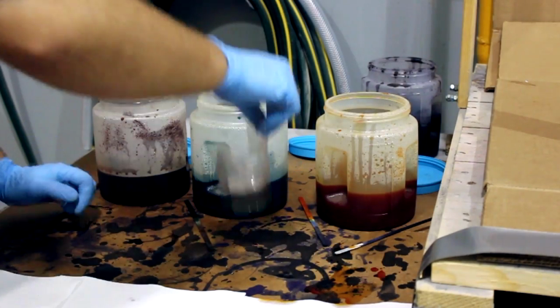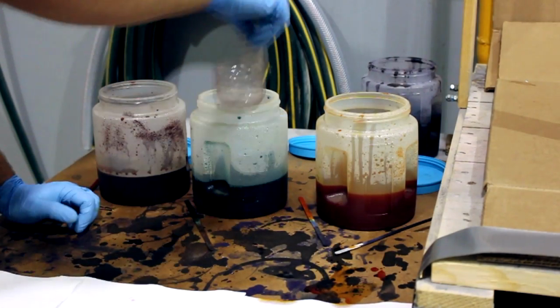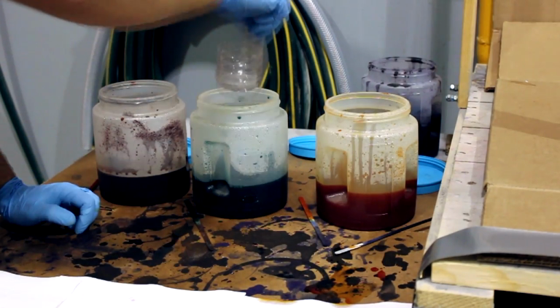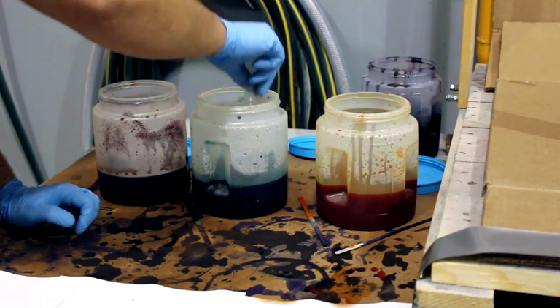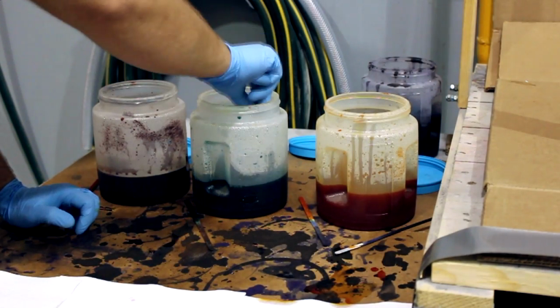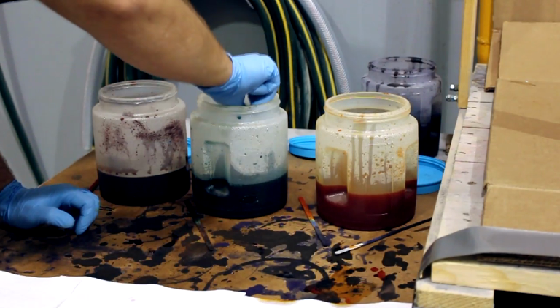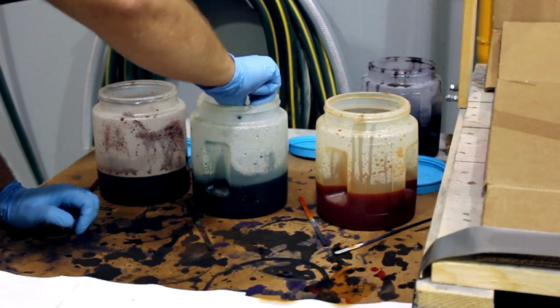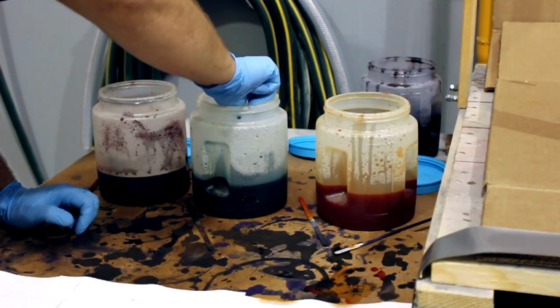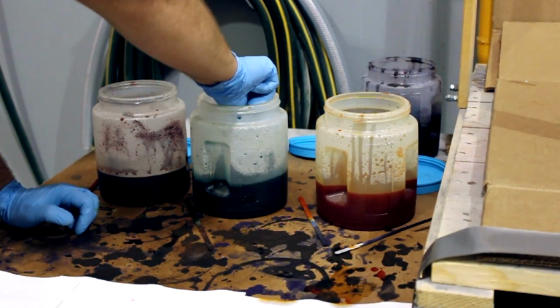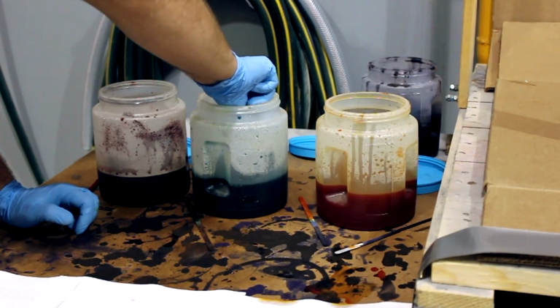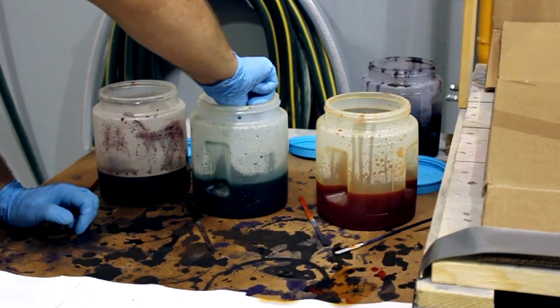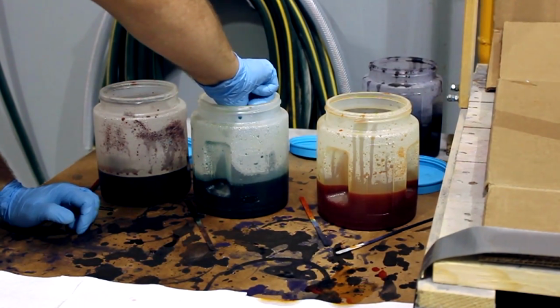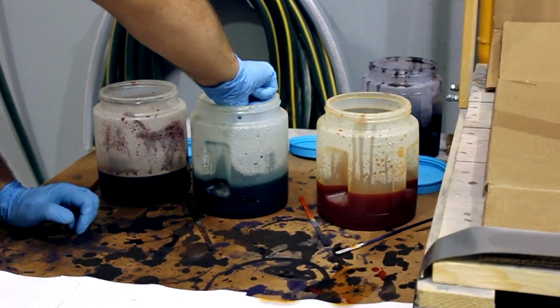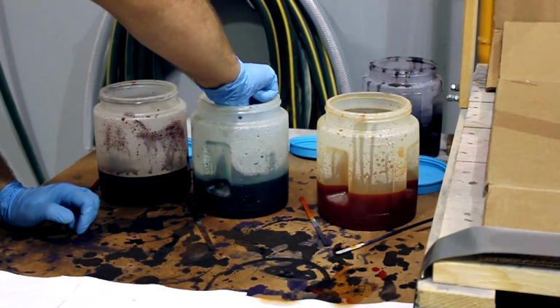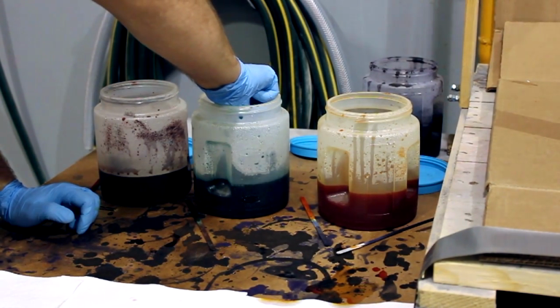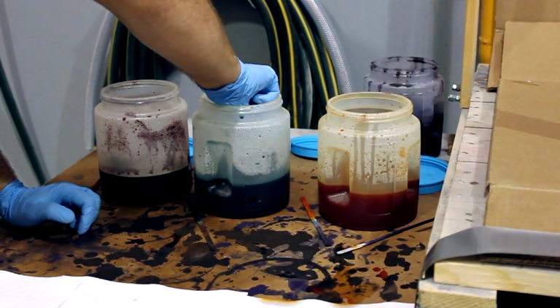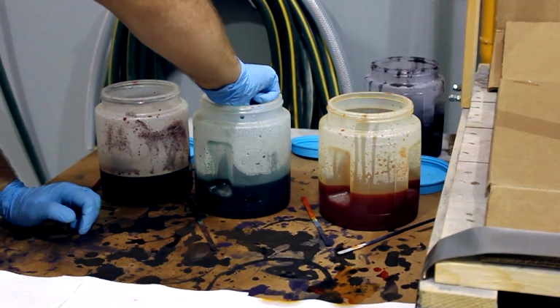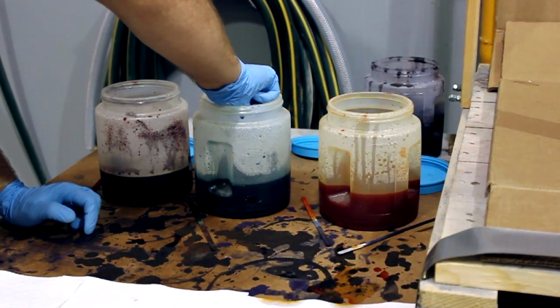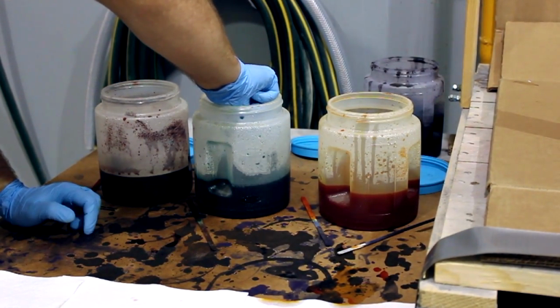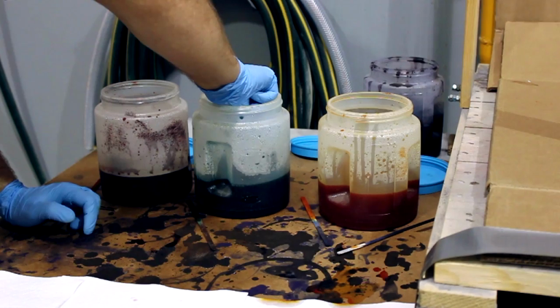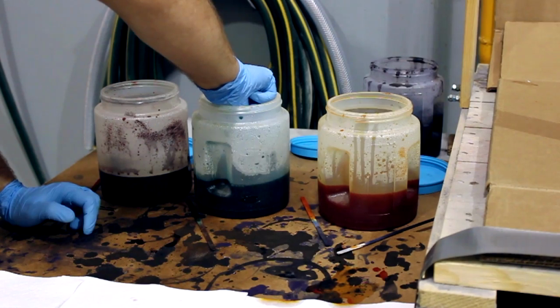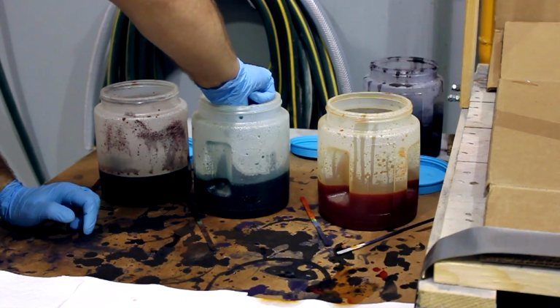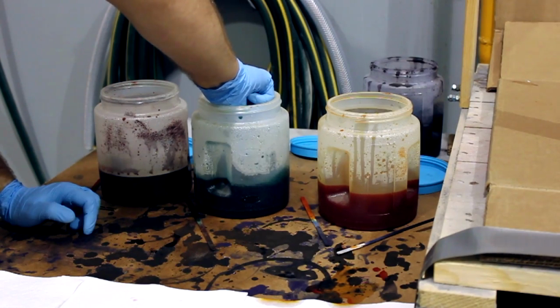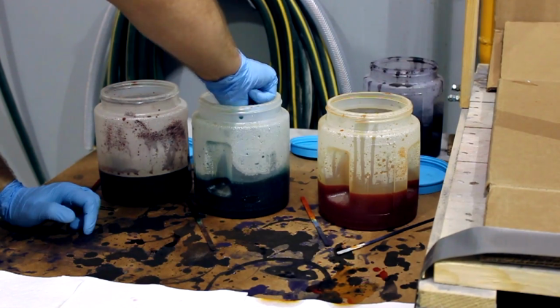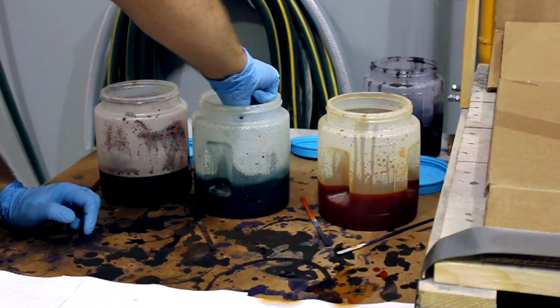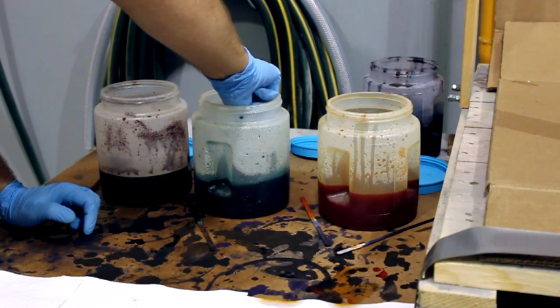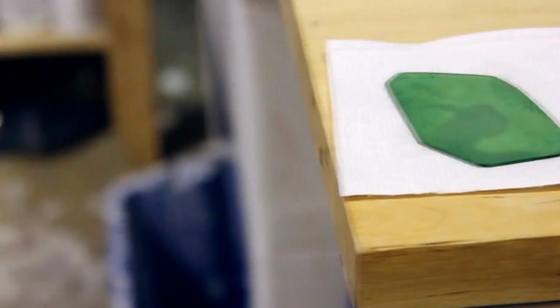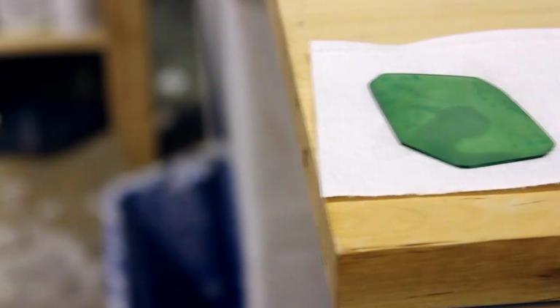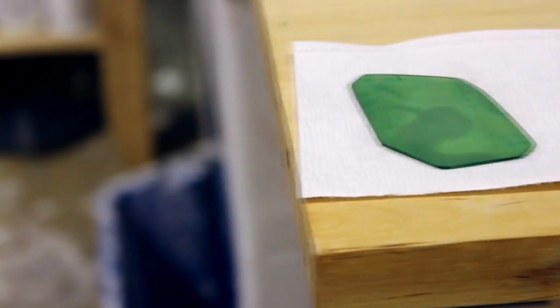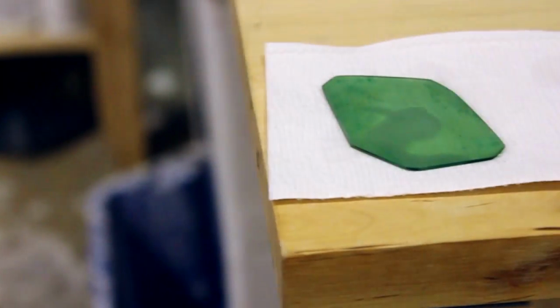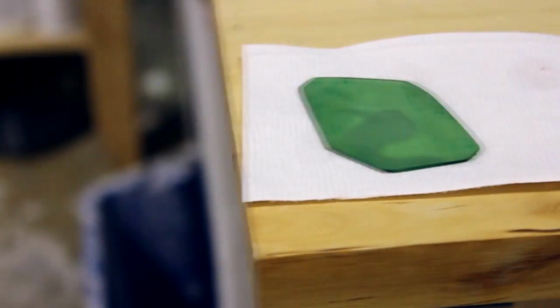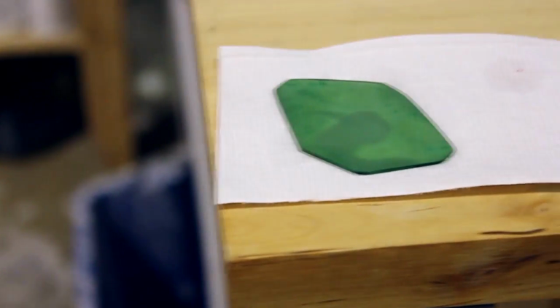We 3D printed and dyed thin pieces of VeroClear to be able to change the colour of the kryptonite-like rock whenever we want.